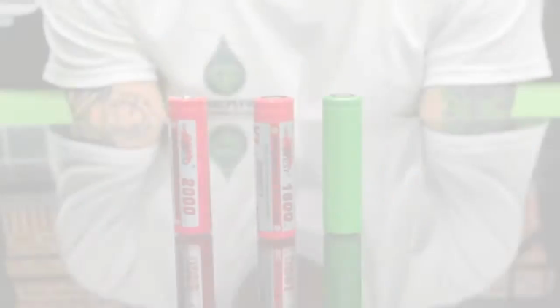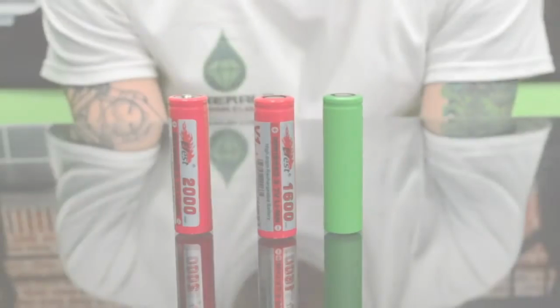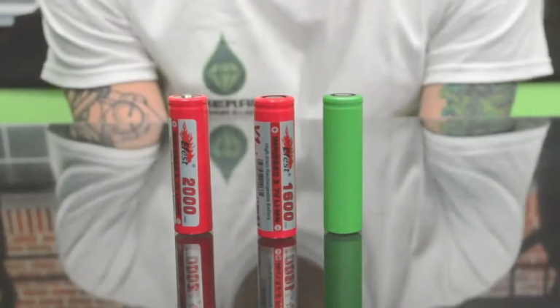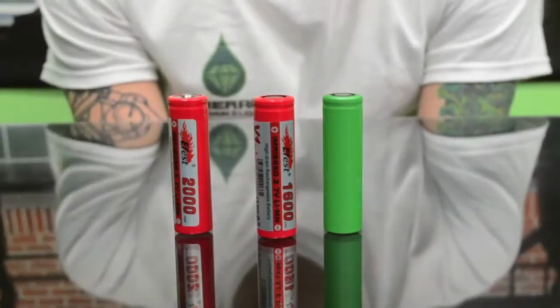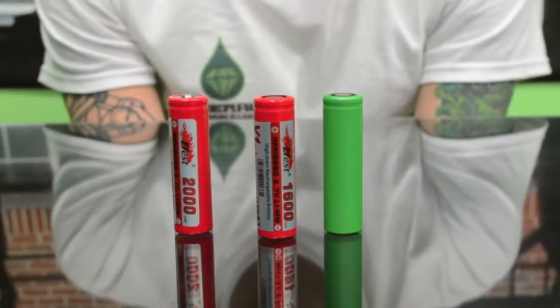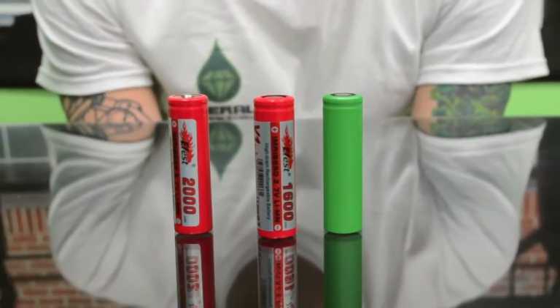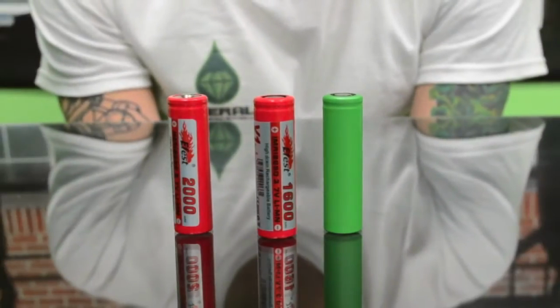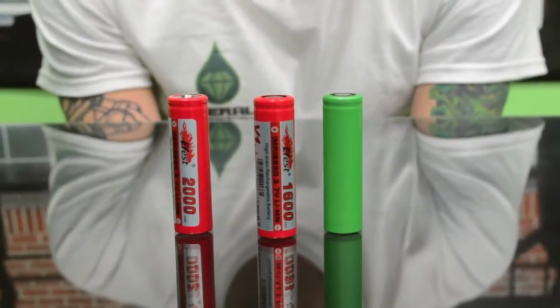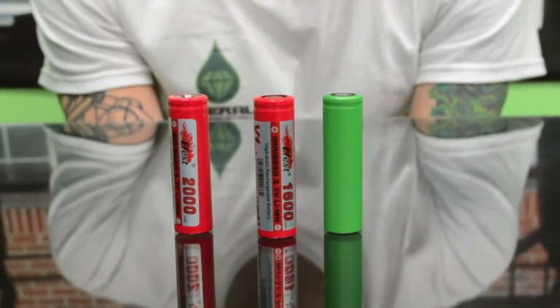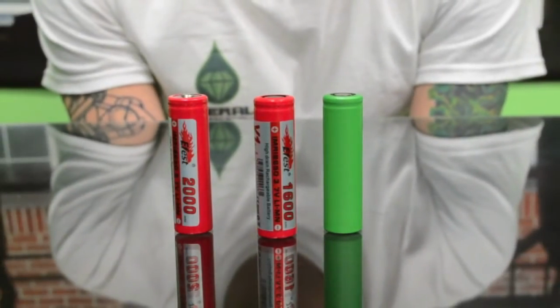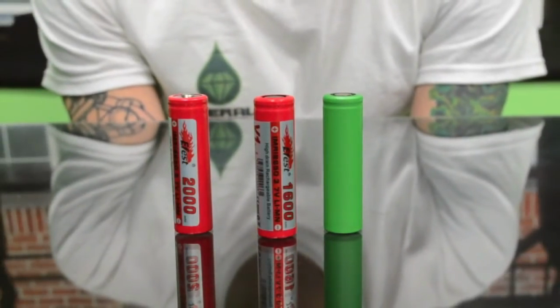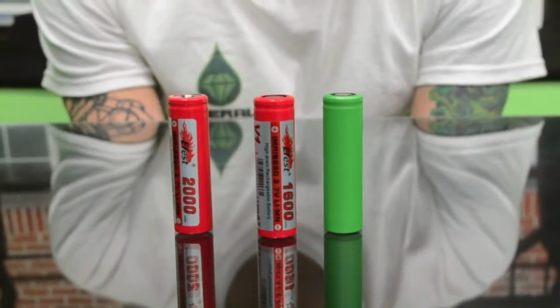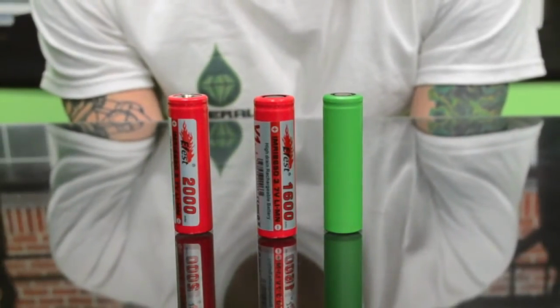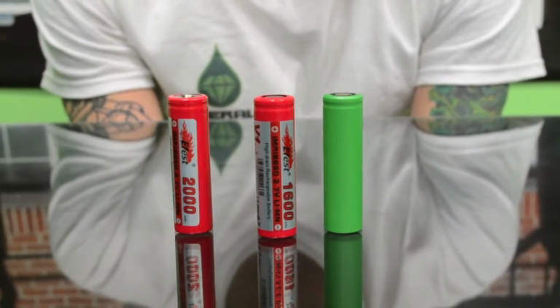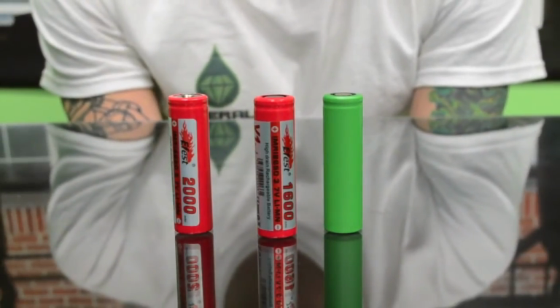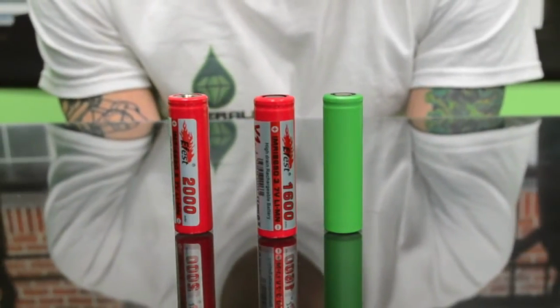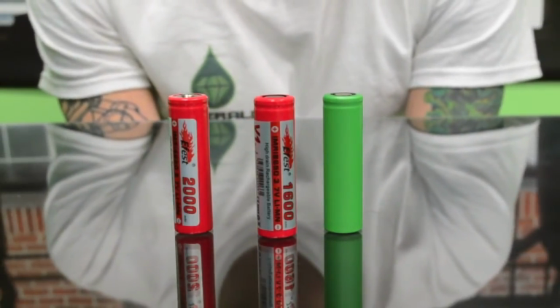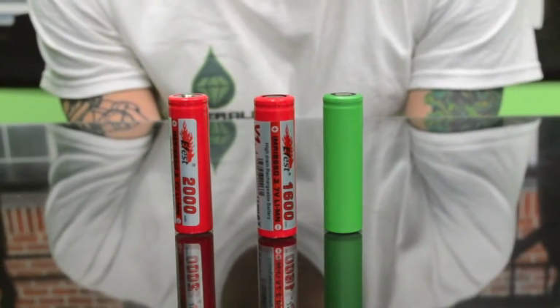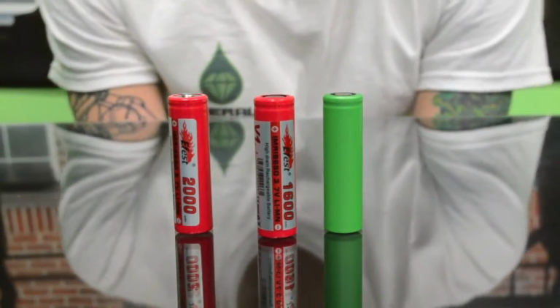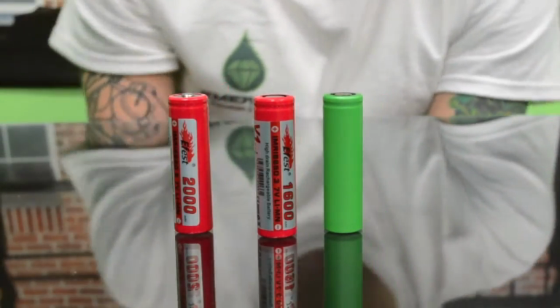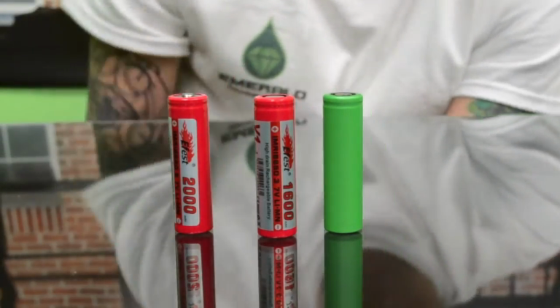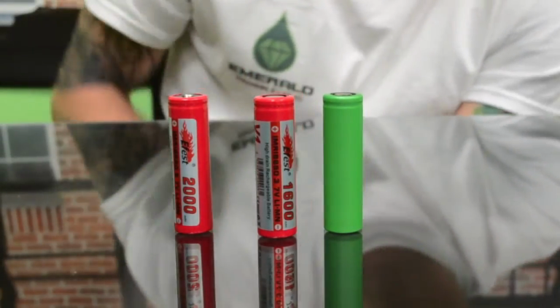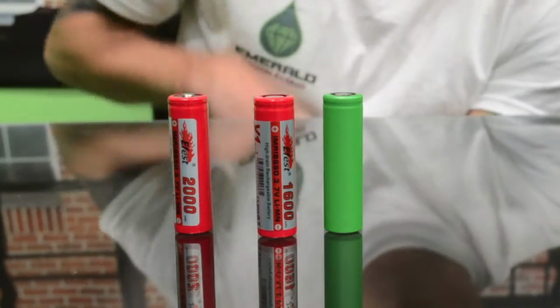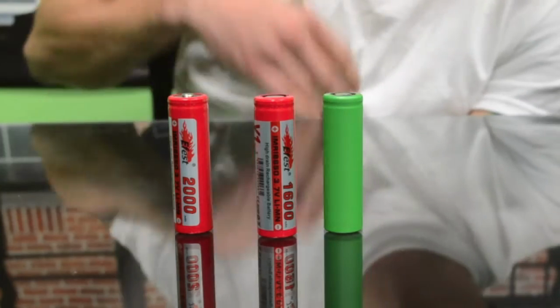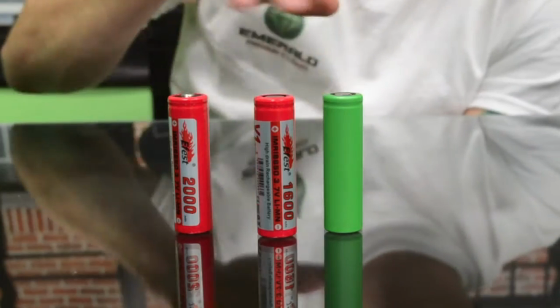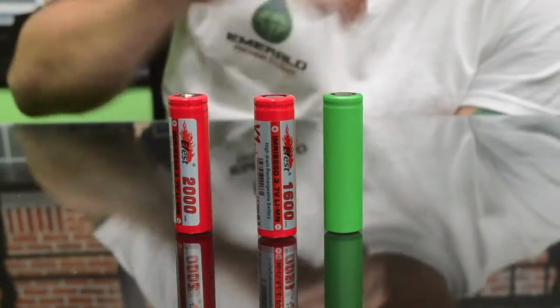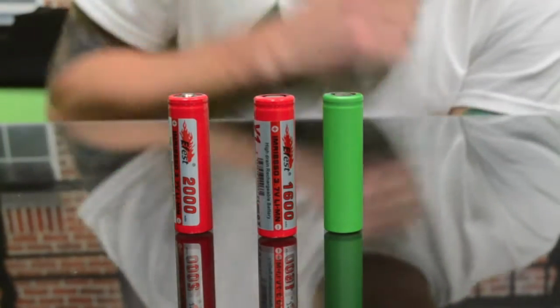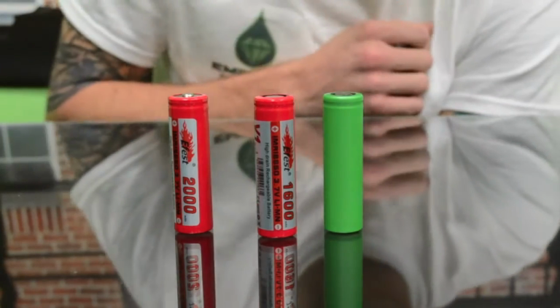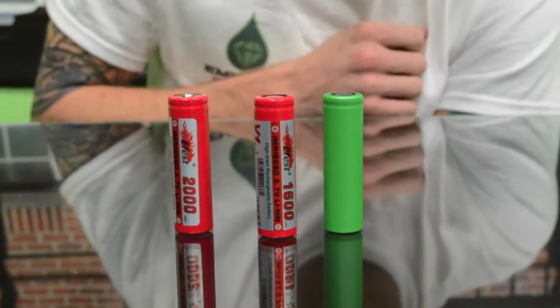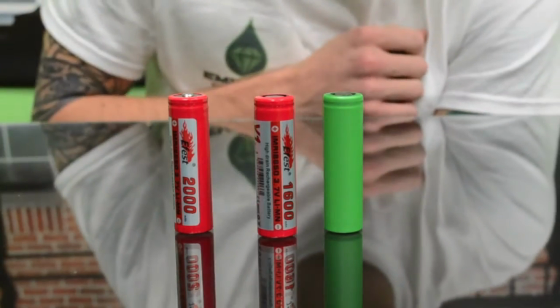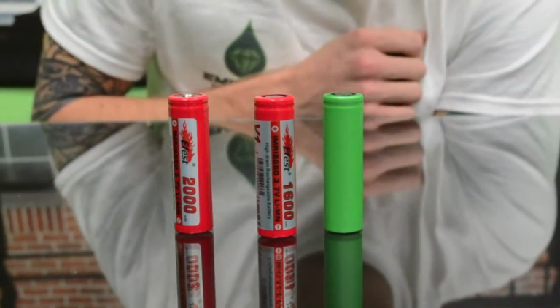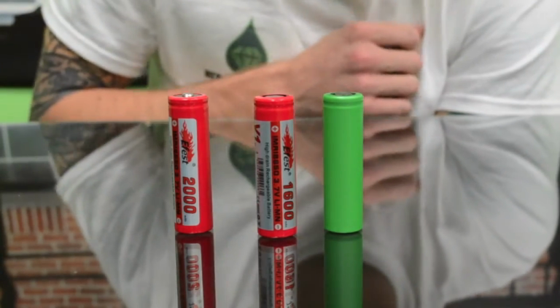Hi, I'm Jeff with Emerald Vapors. I'm going to talk to you a little bit about battery information. We've got a couple different style batteries here.